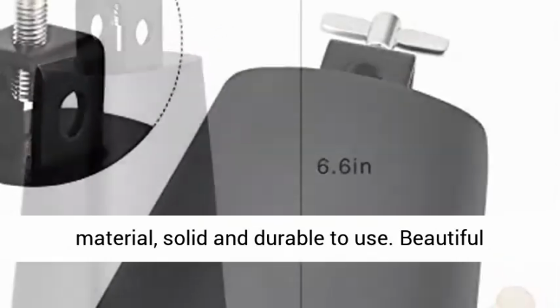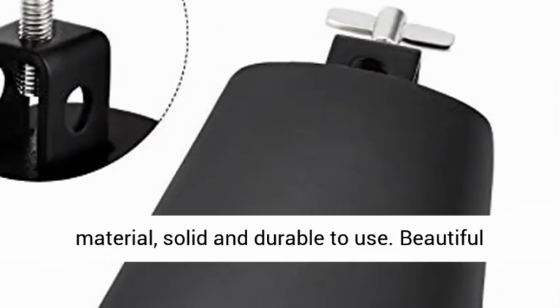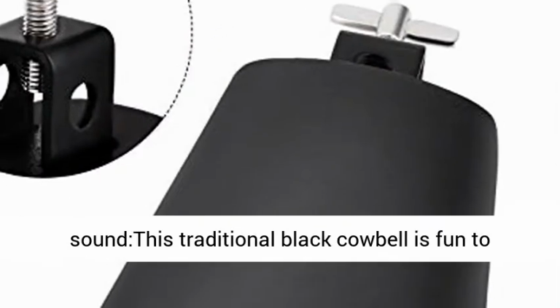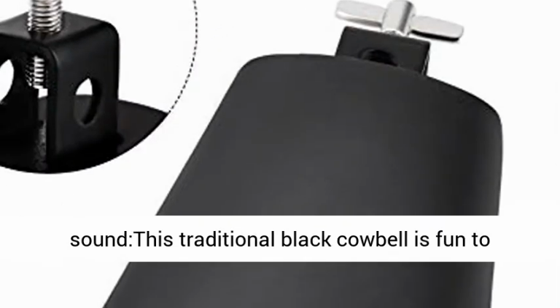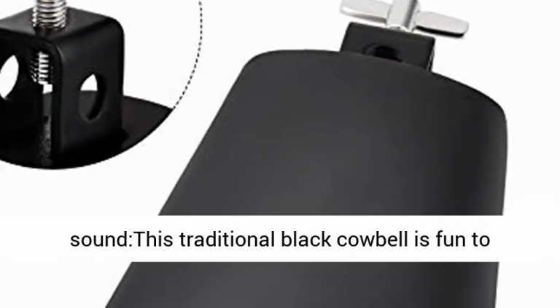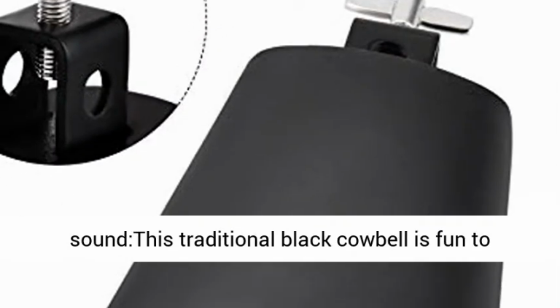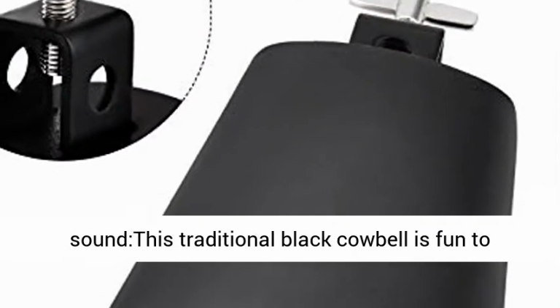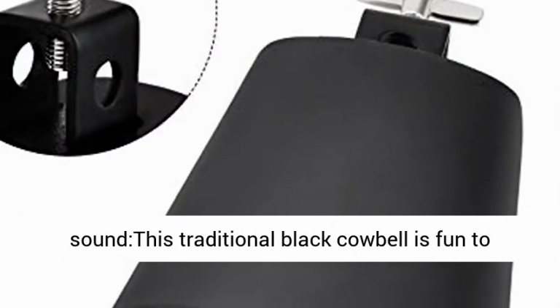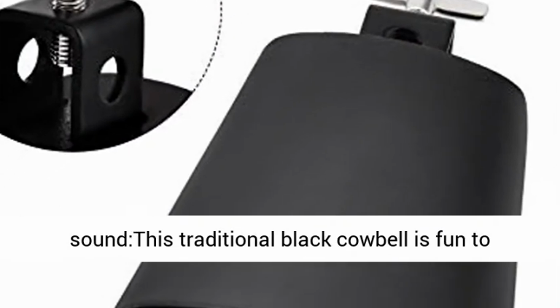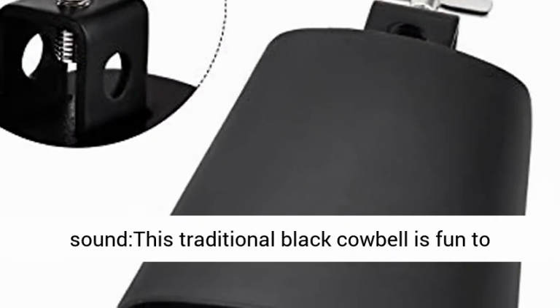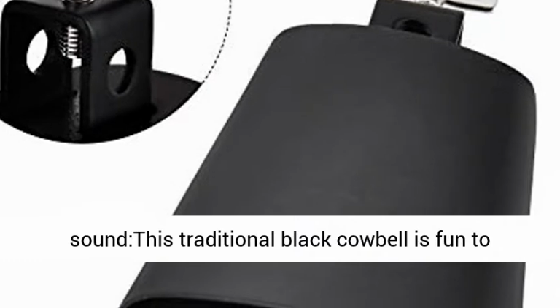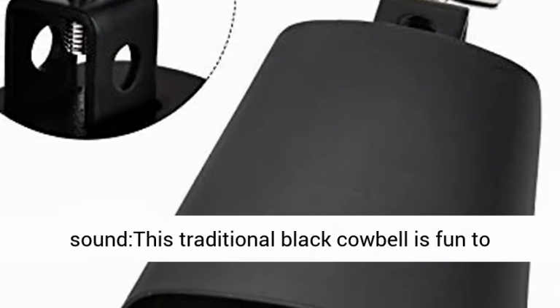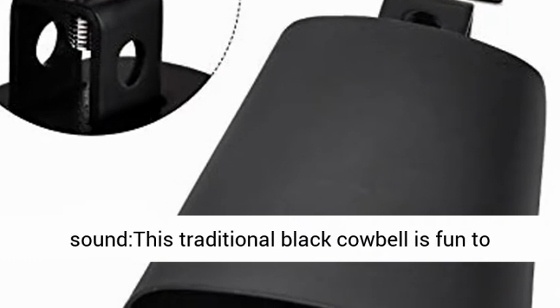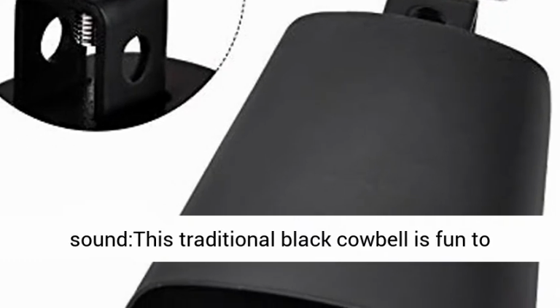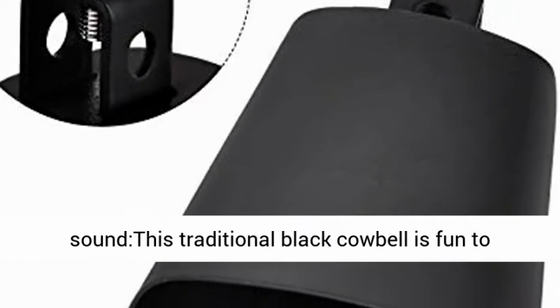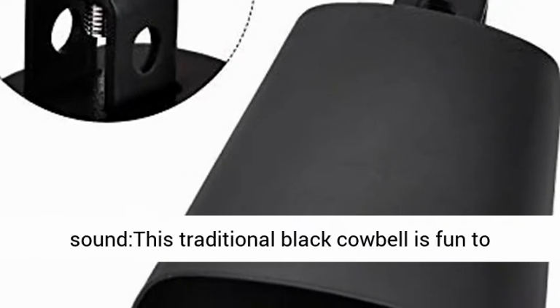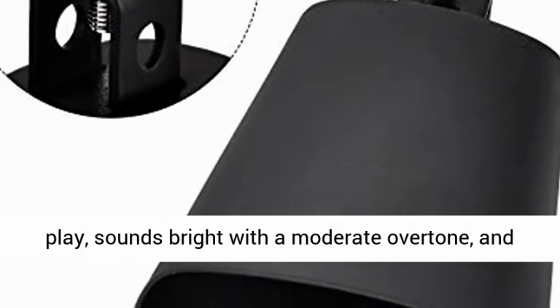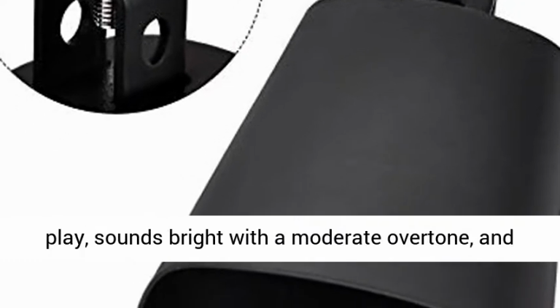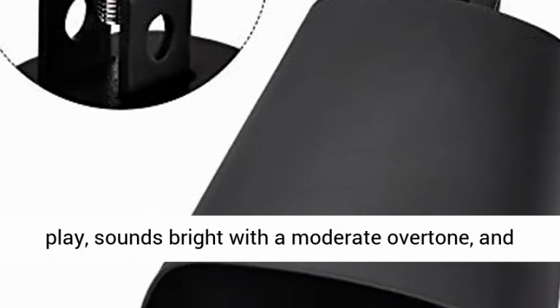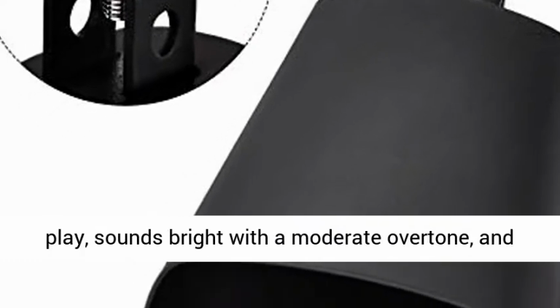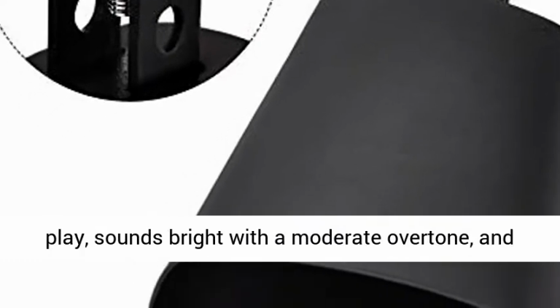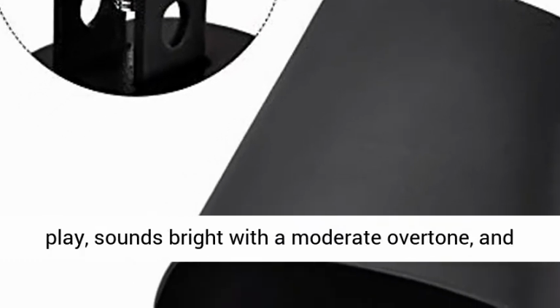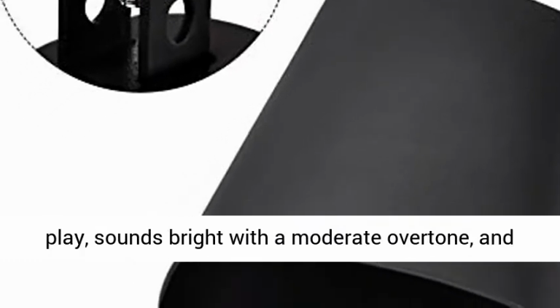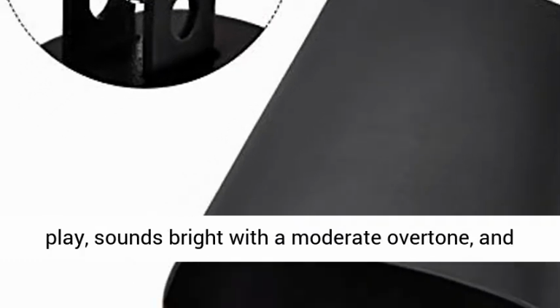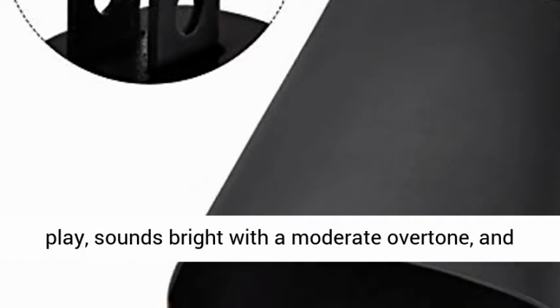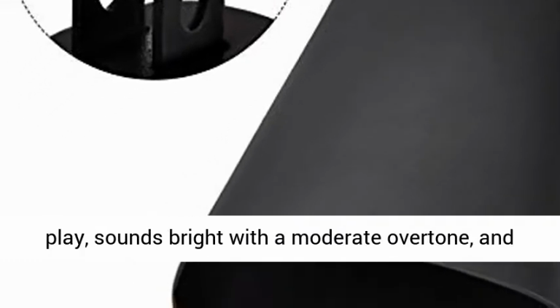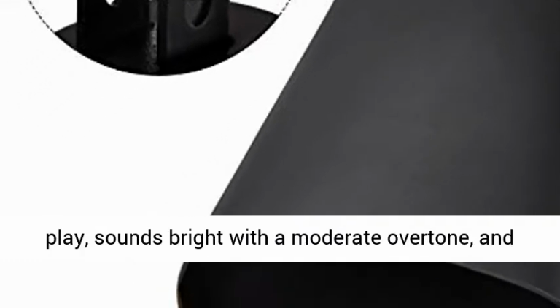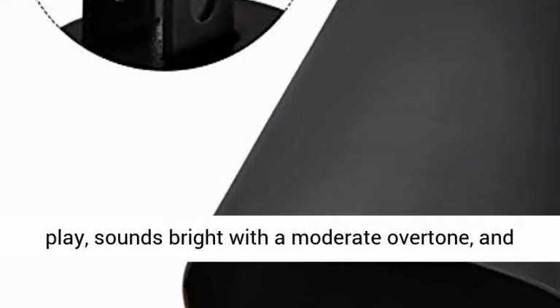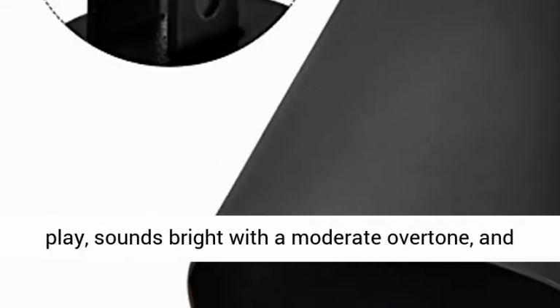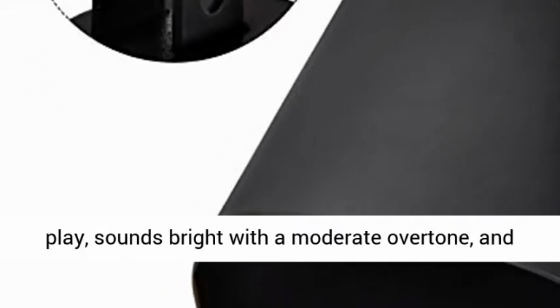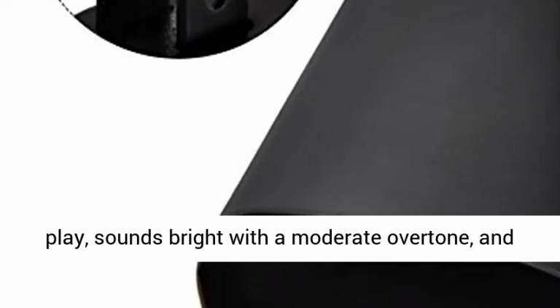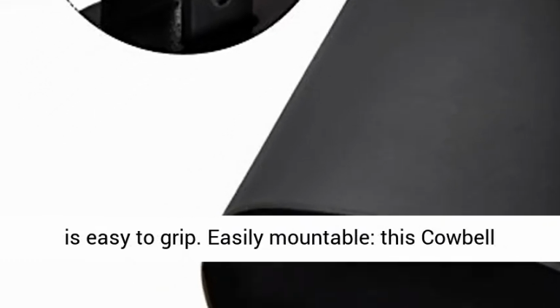This traditional black cowbell is fun to play — it sounds bright with a moderate overtone, and is easy to grip.